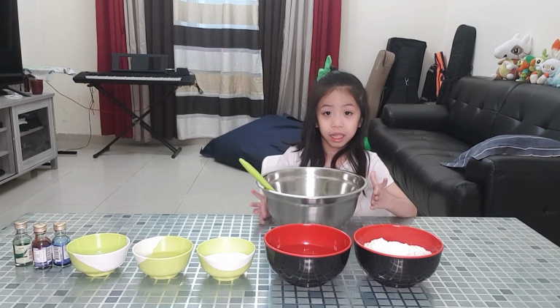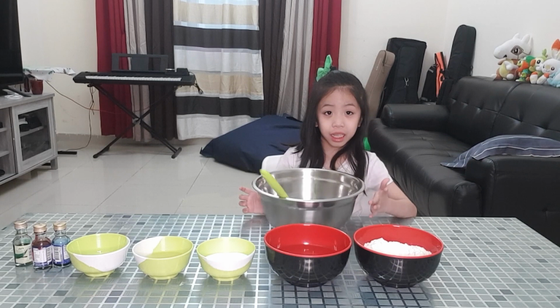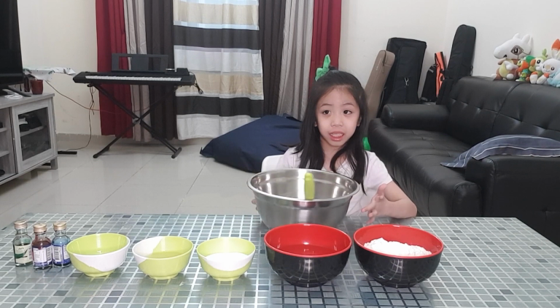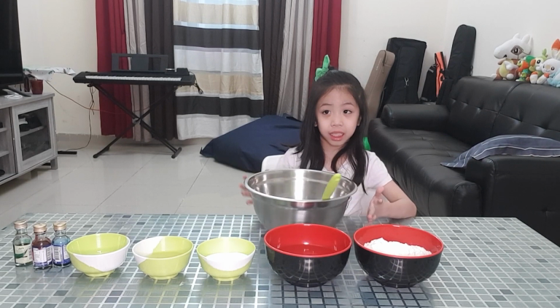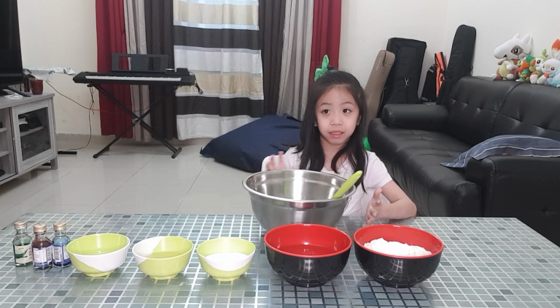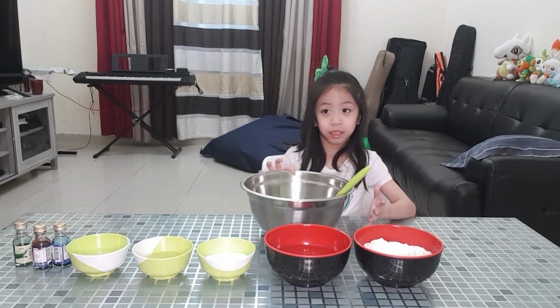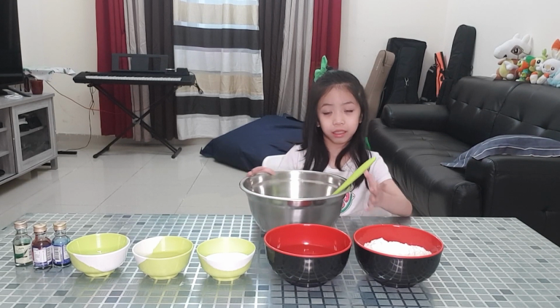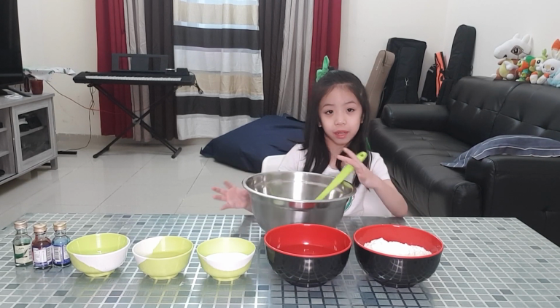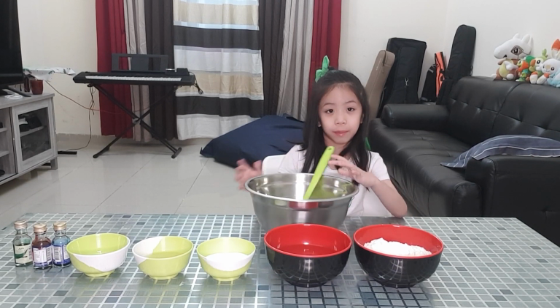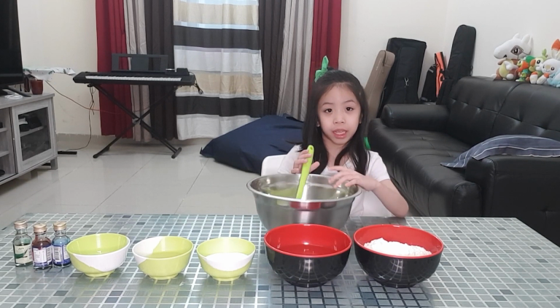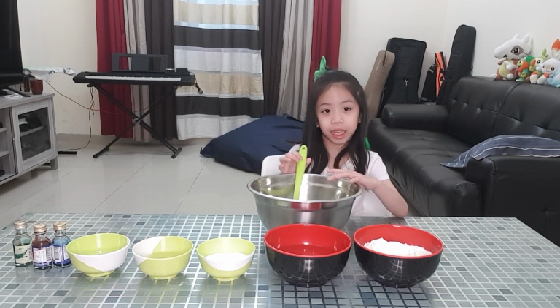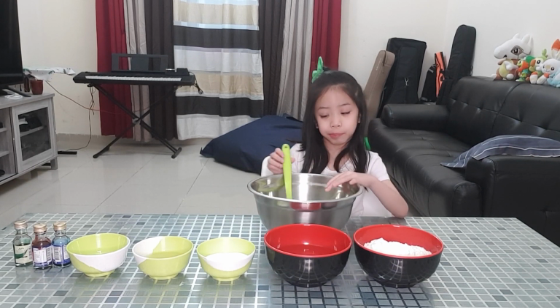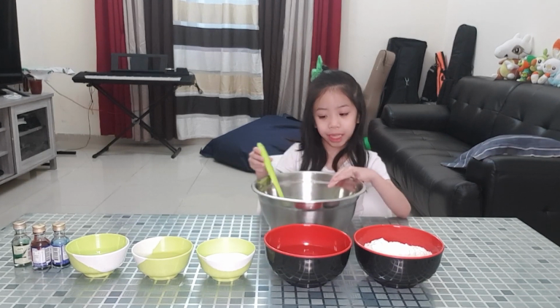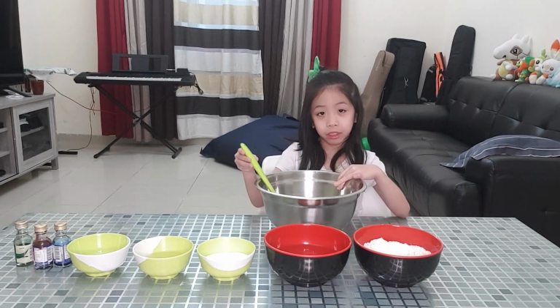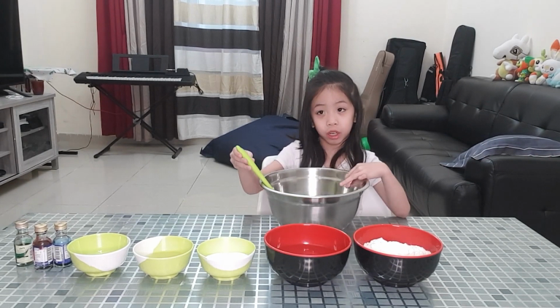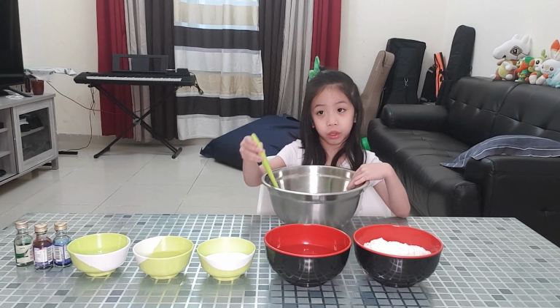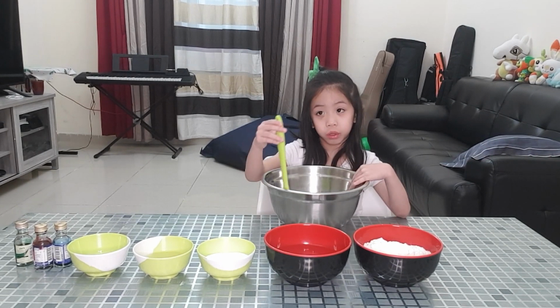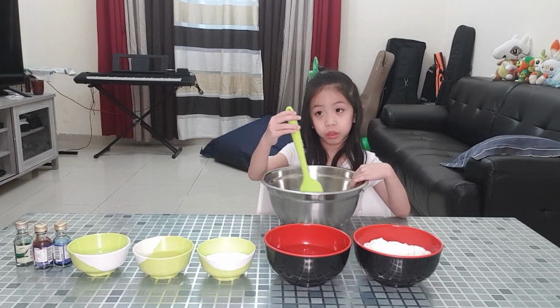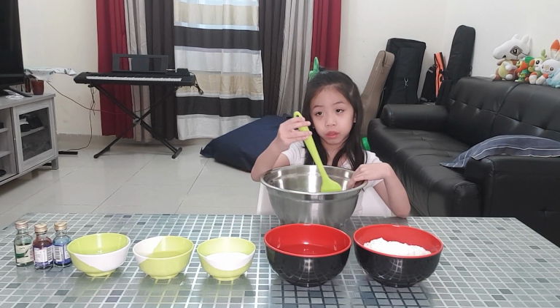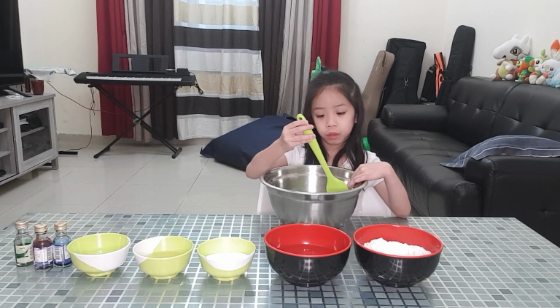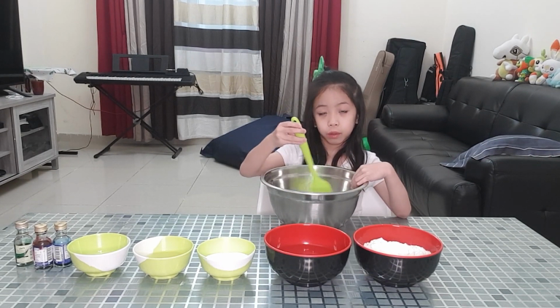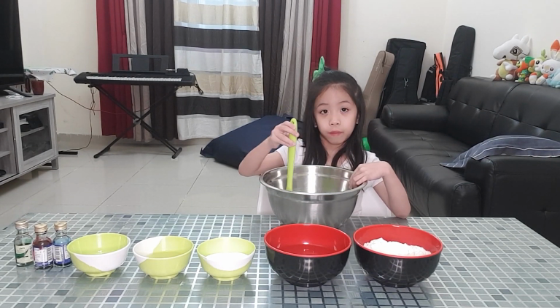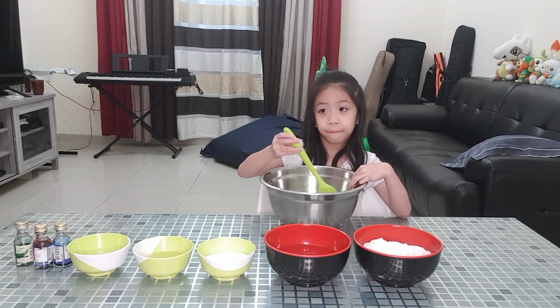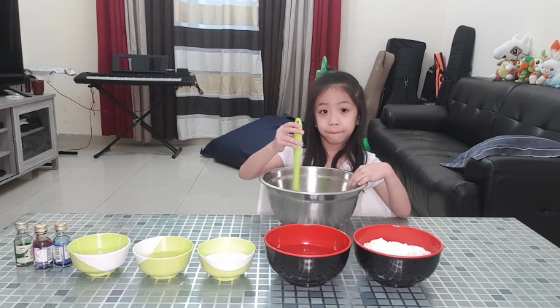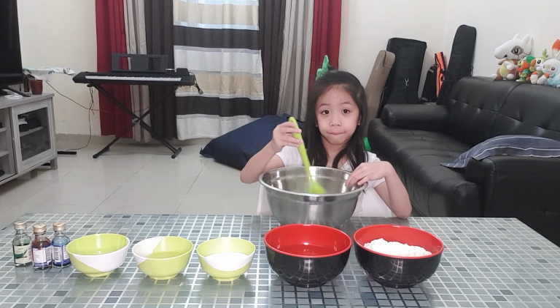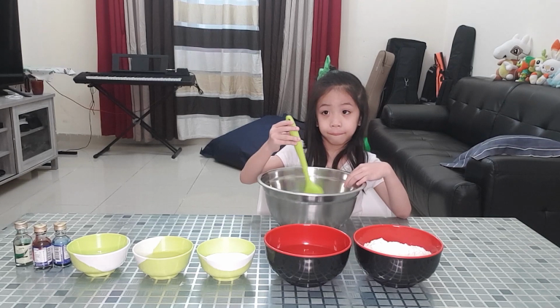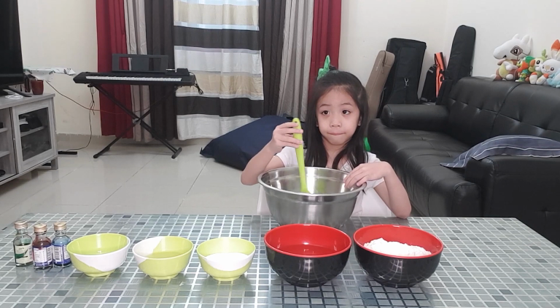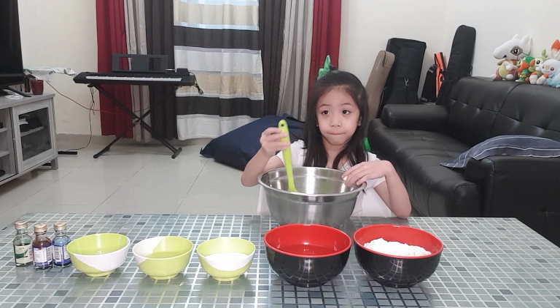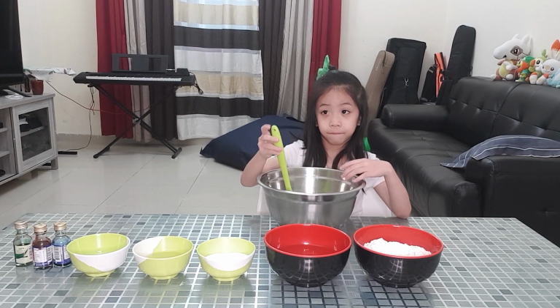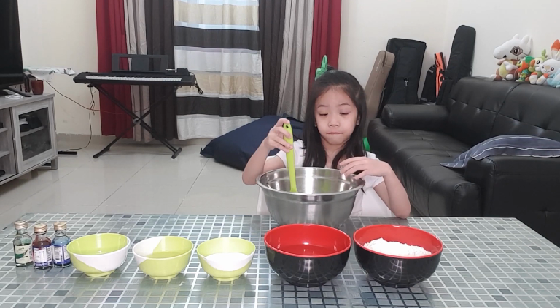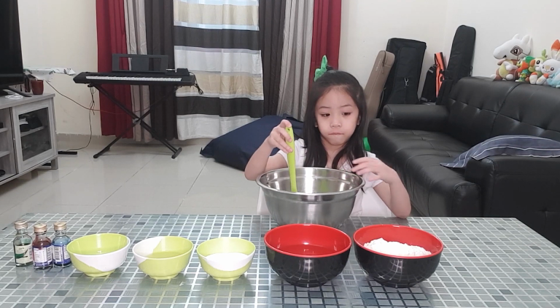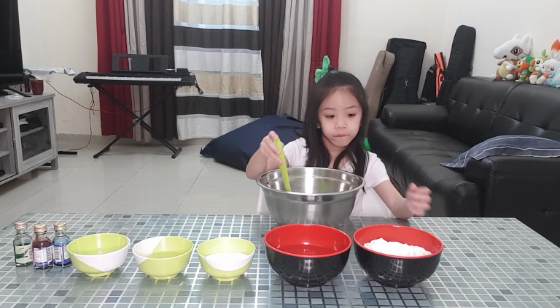Hi kids! Today we're making Play-Doh. So in making Play-Doh, what do we need to put?